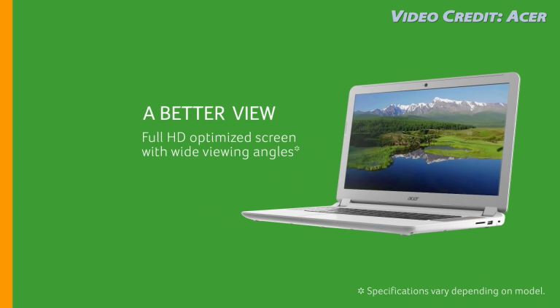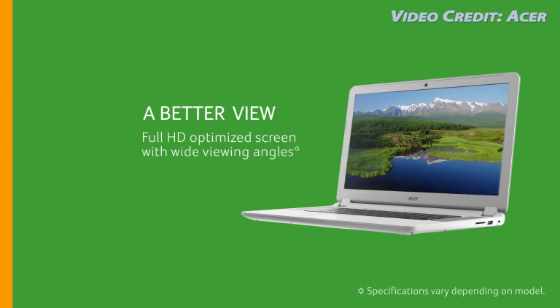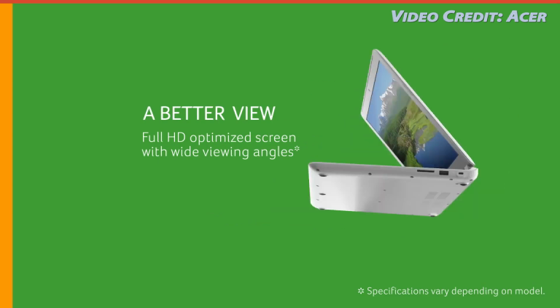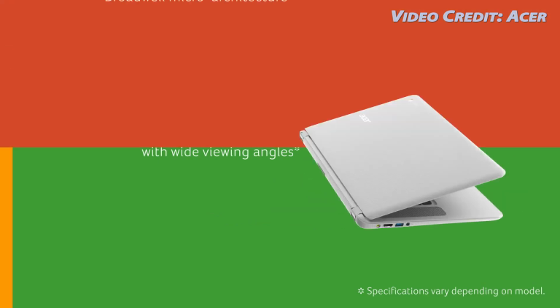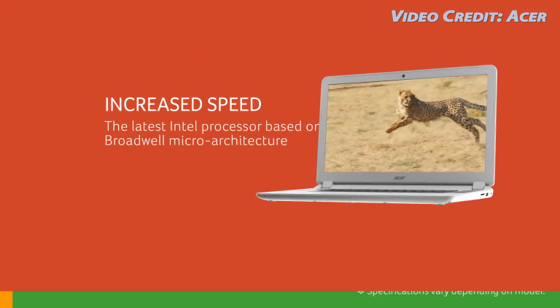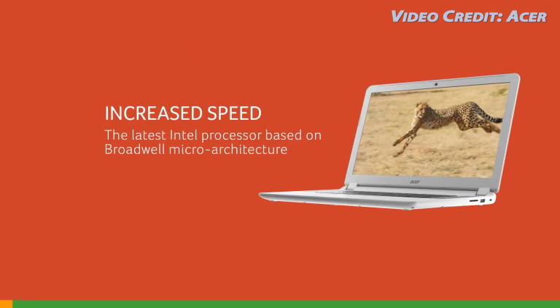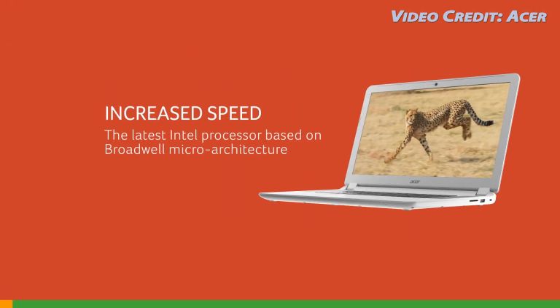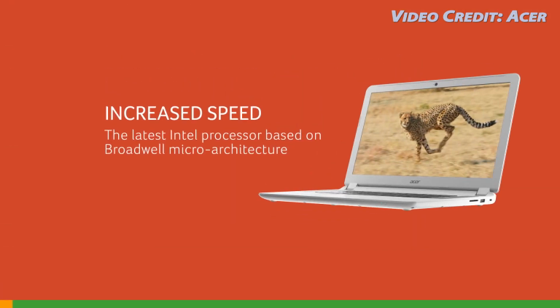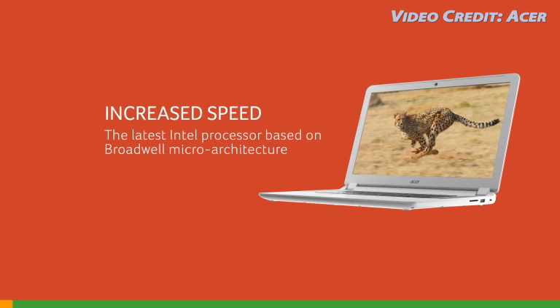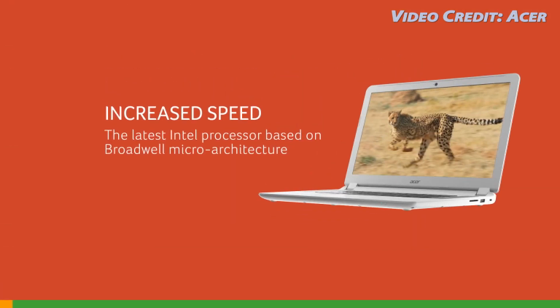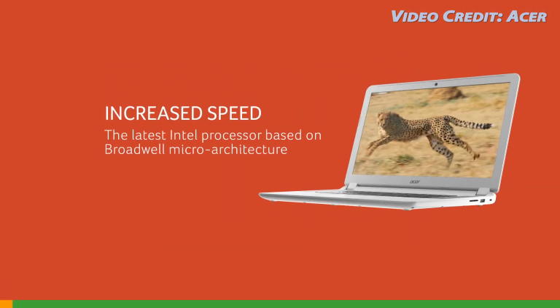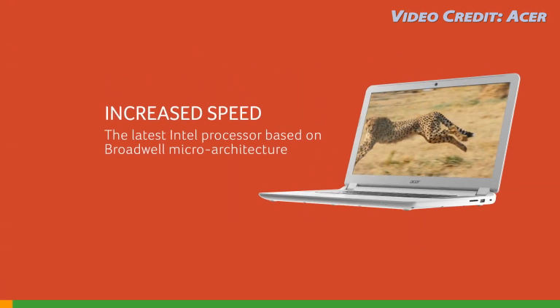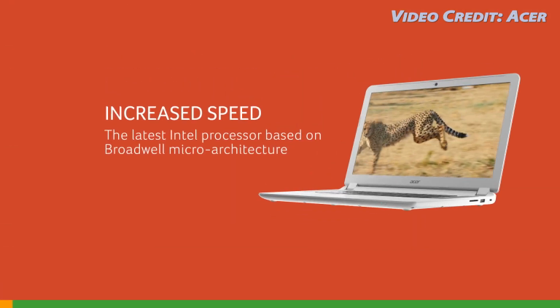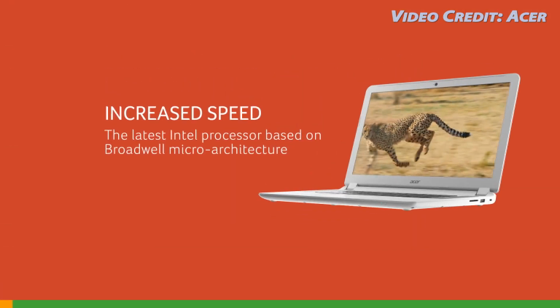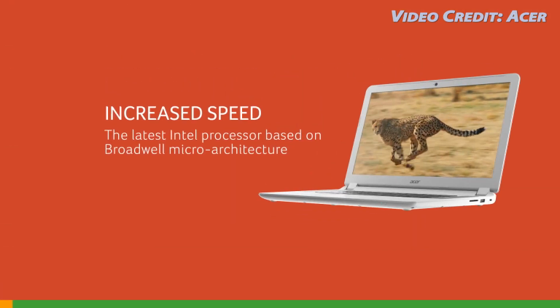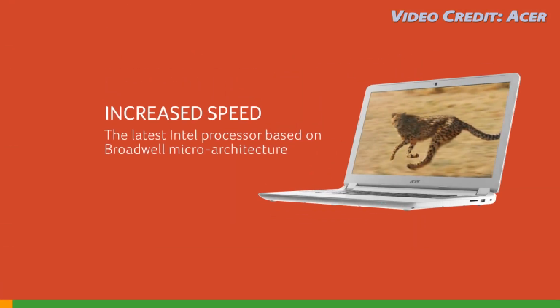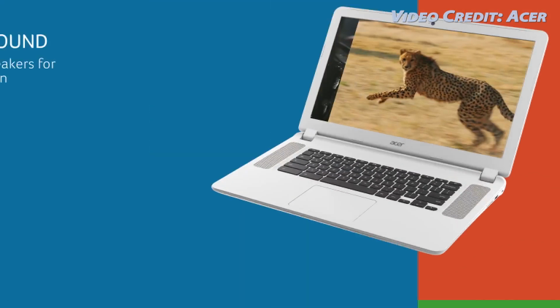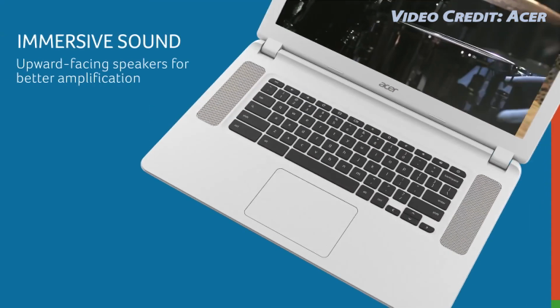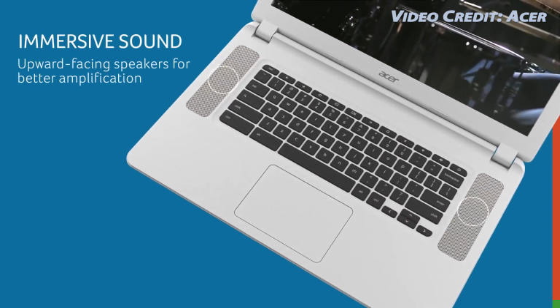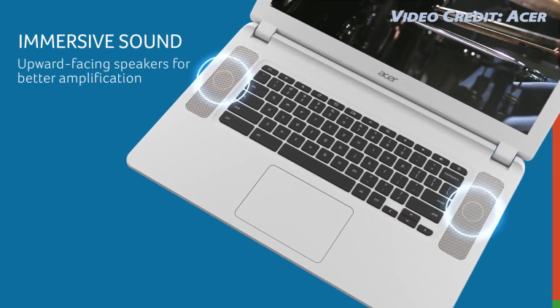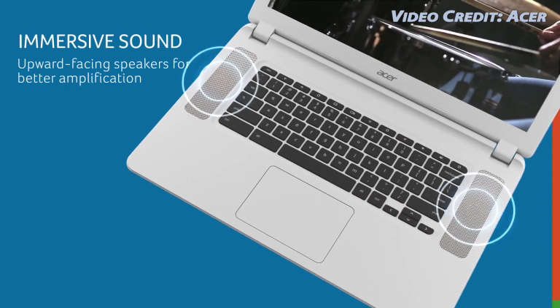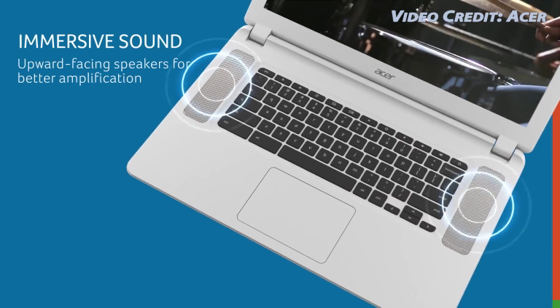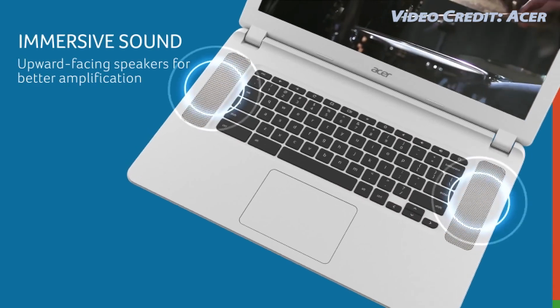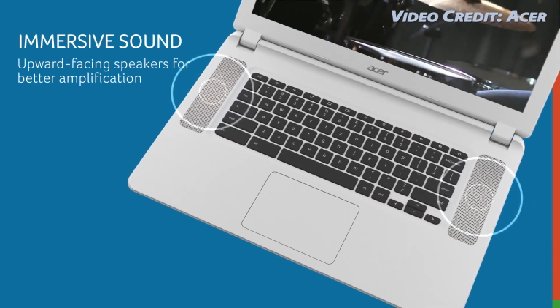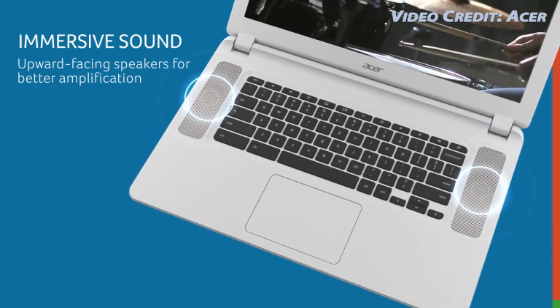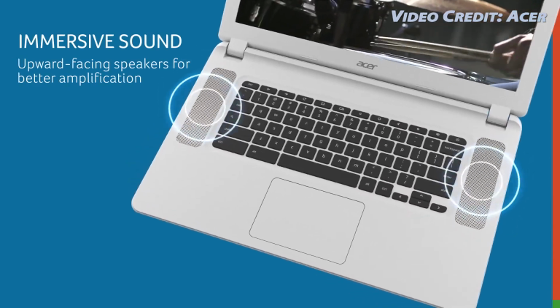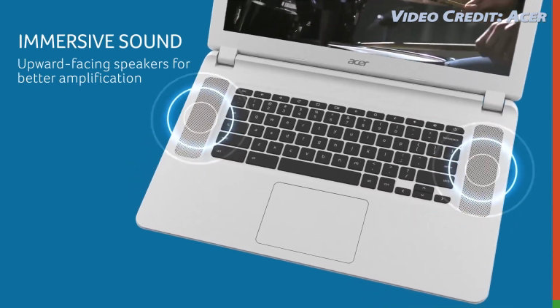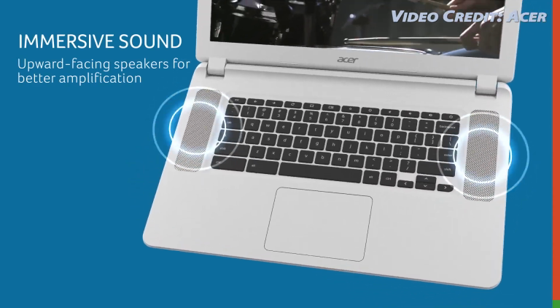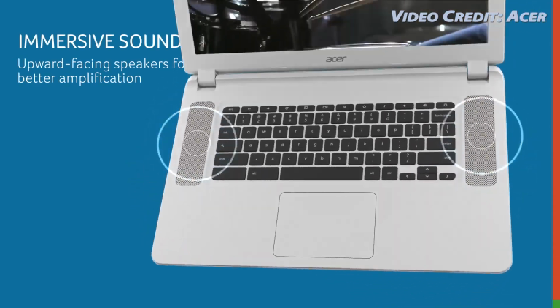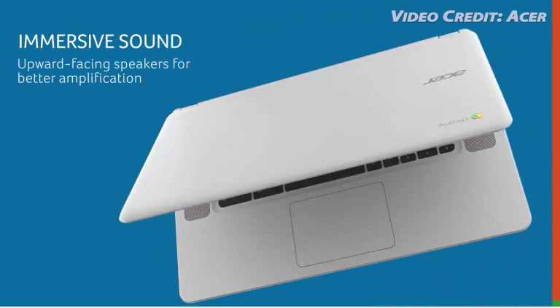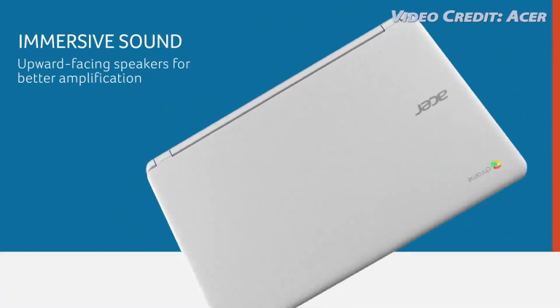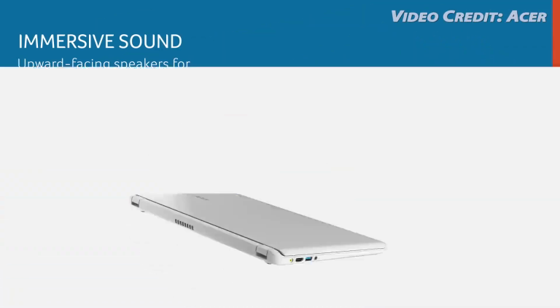Not only does this have a large 15.6 inch display, but there's also kind of a thick bezel around it, making for a huge, nearly 5 pound laptop.